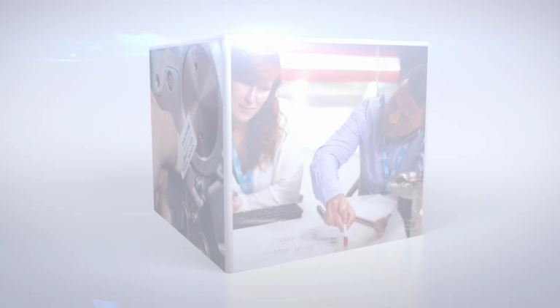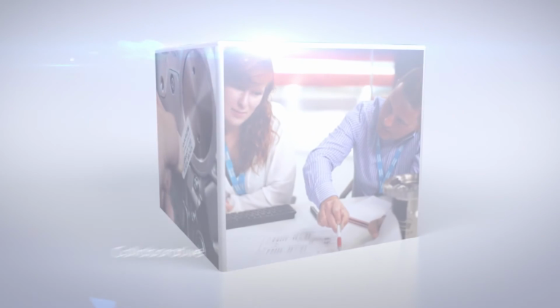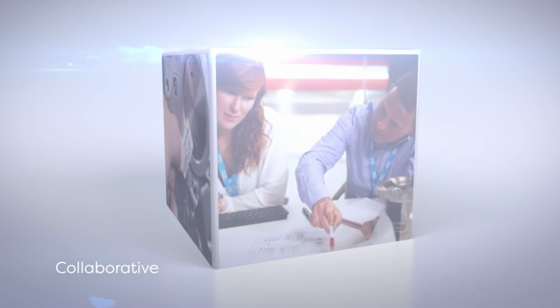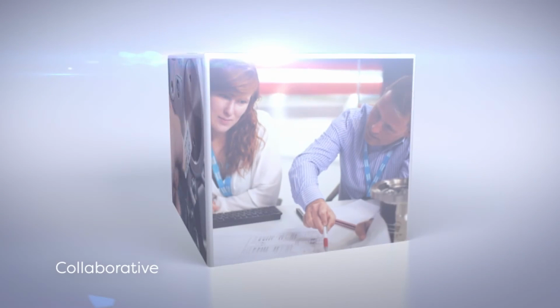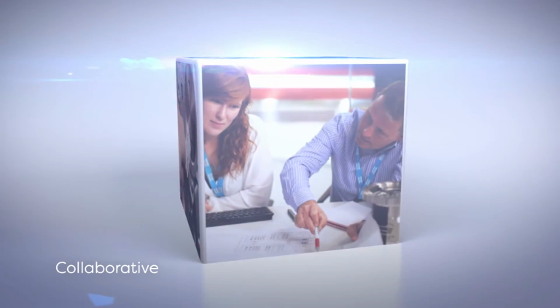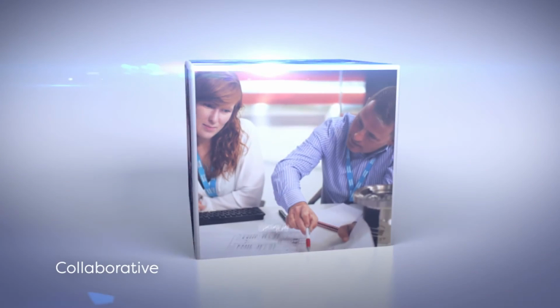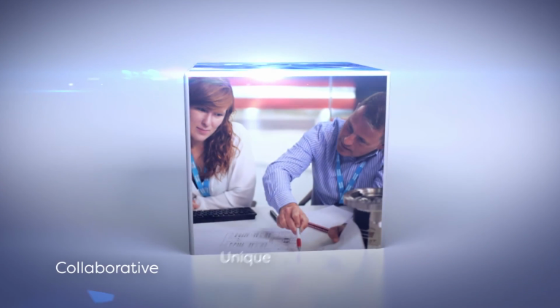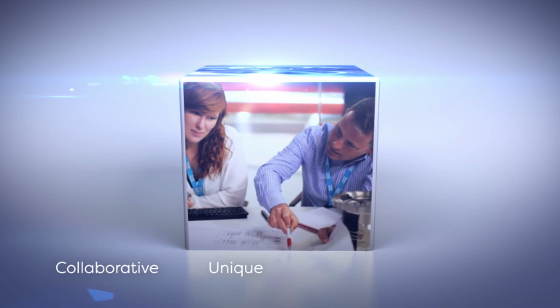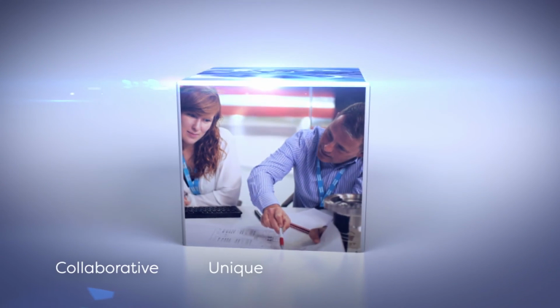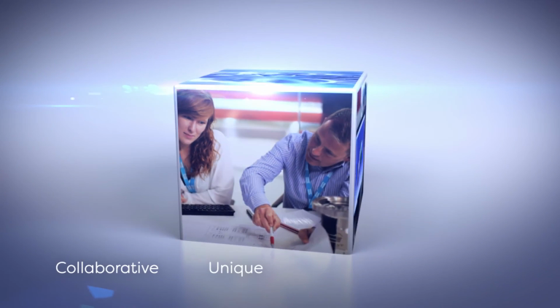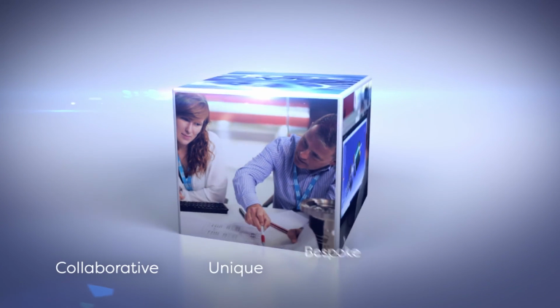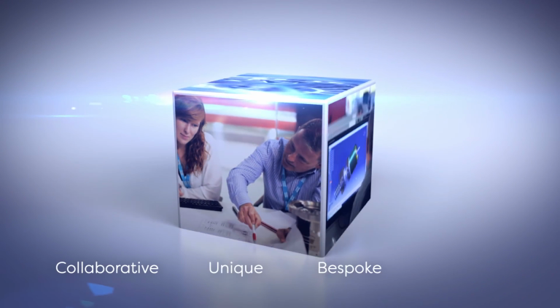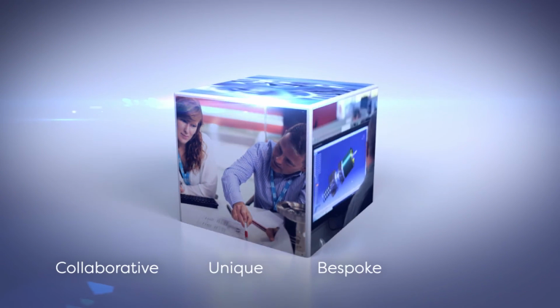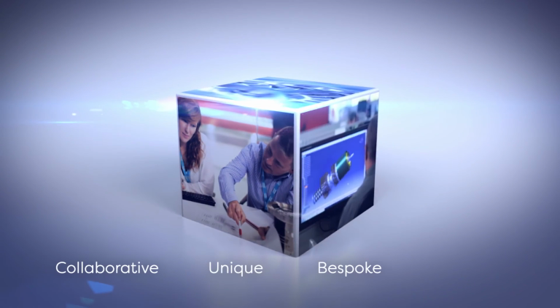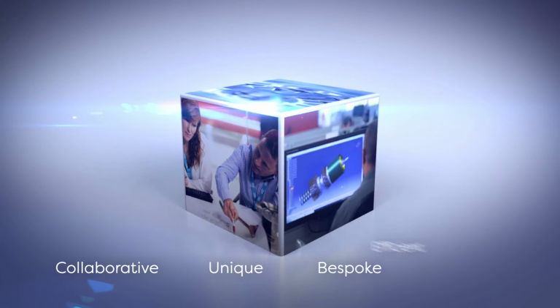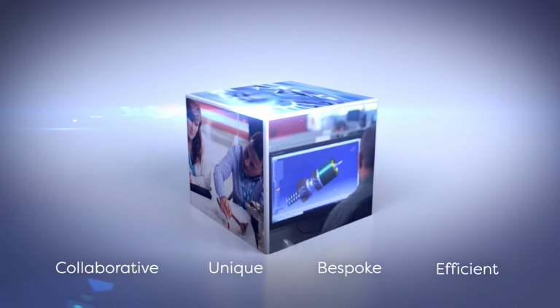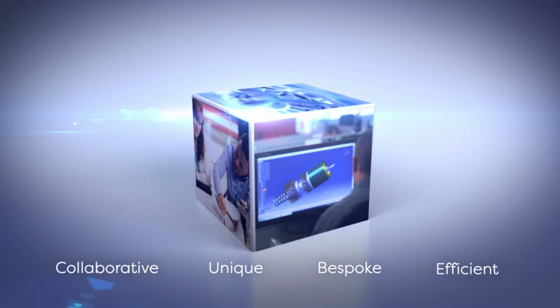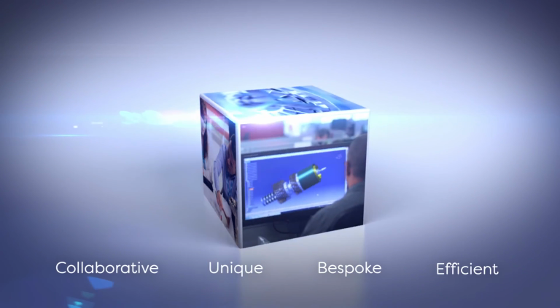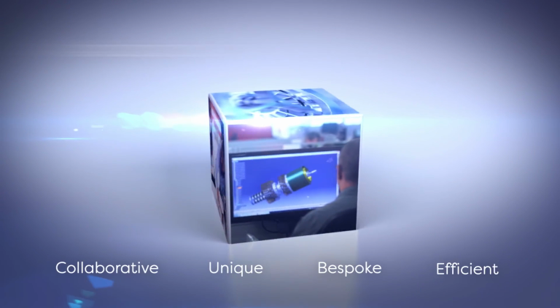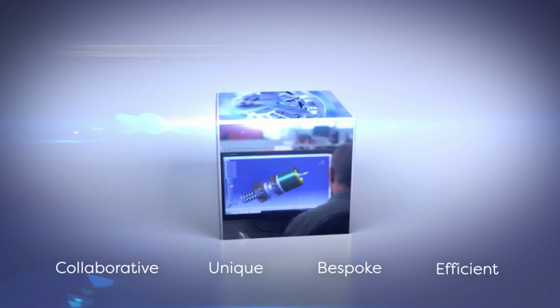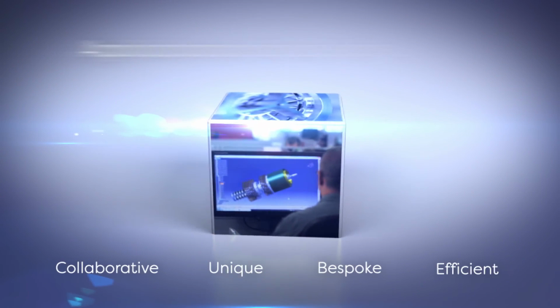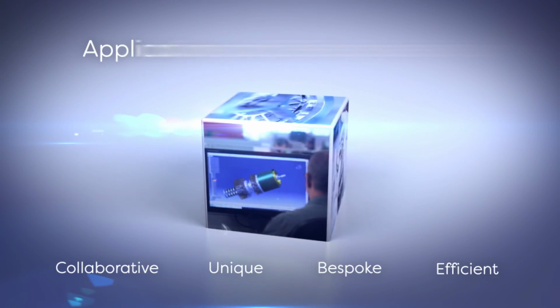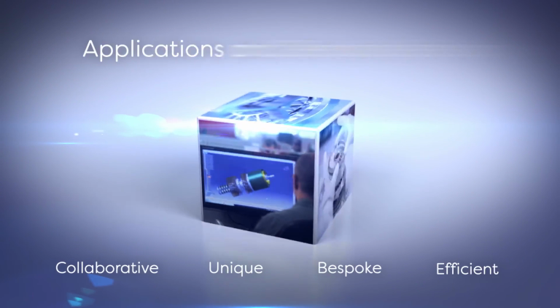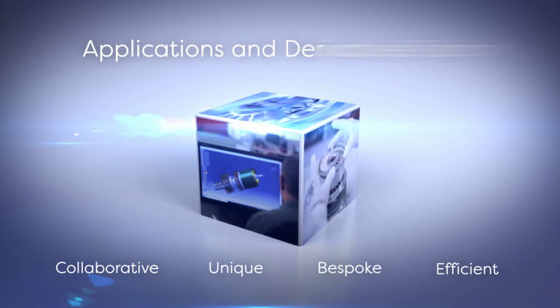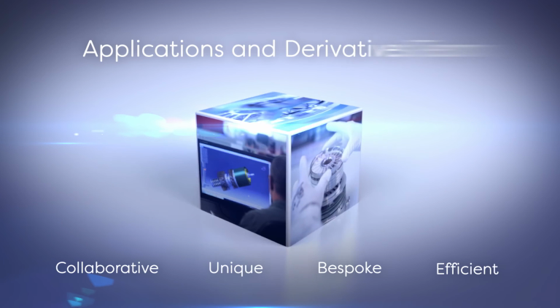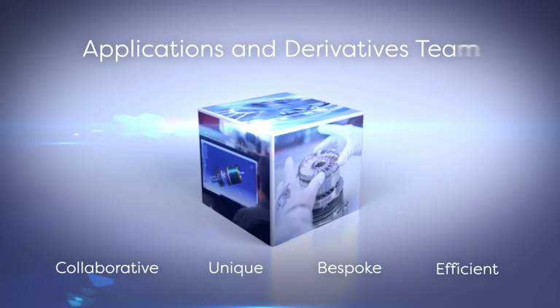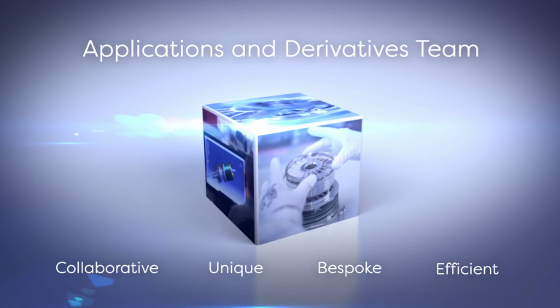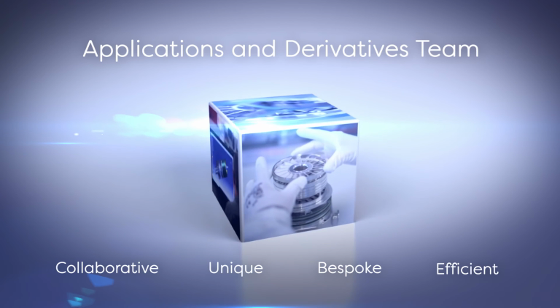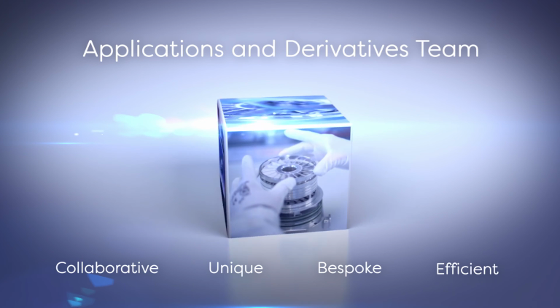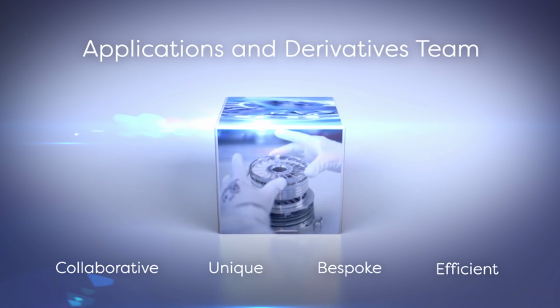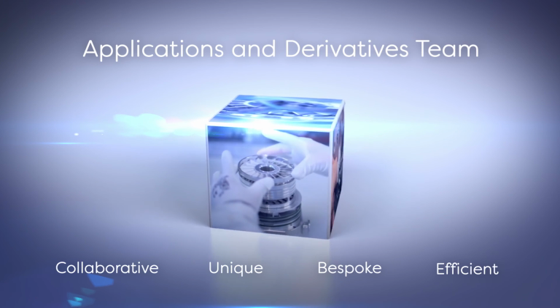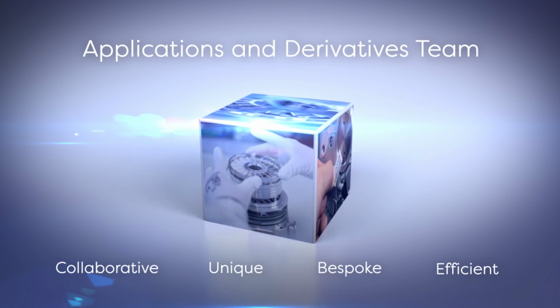Collaborative, unique, bespoke, efficient. Edwards applications and derivatives team.